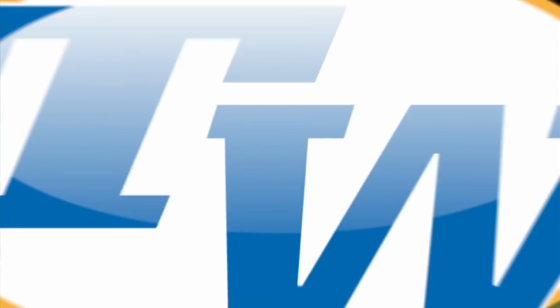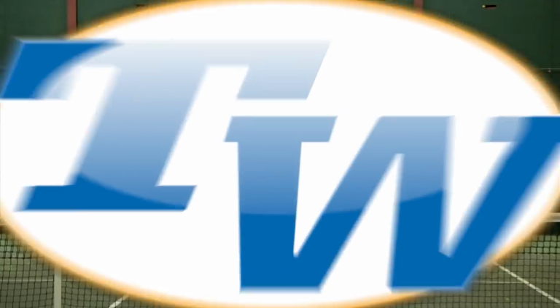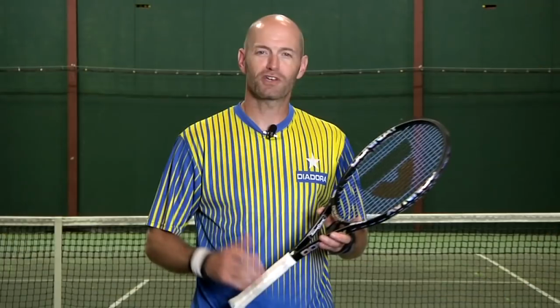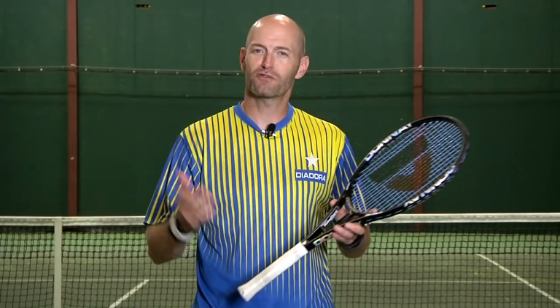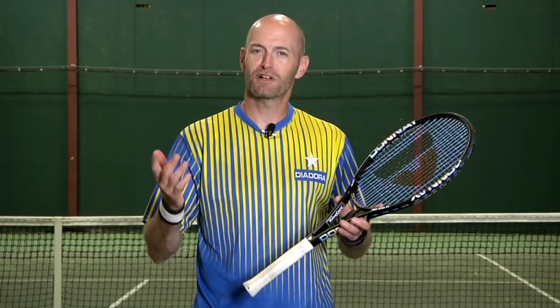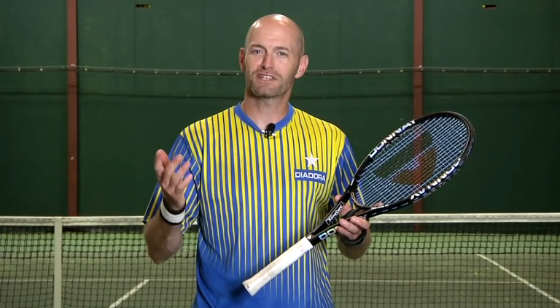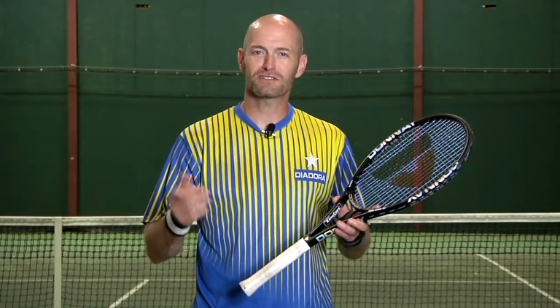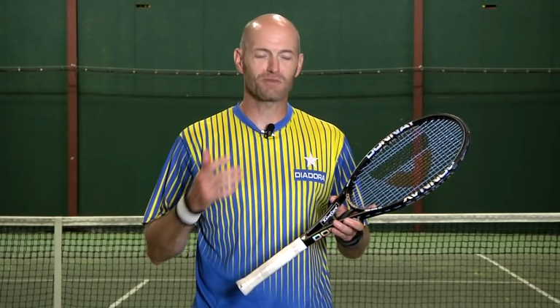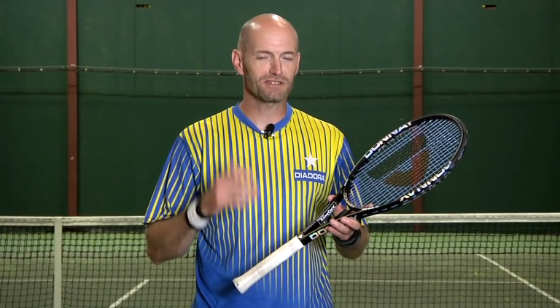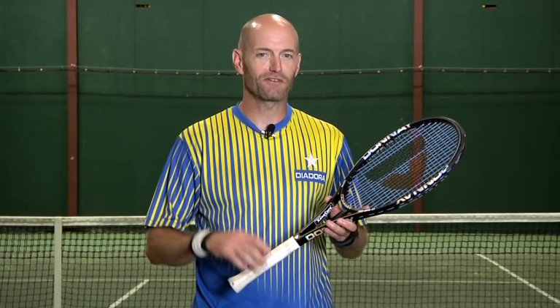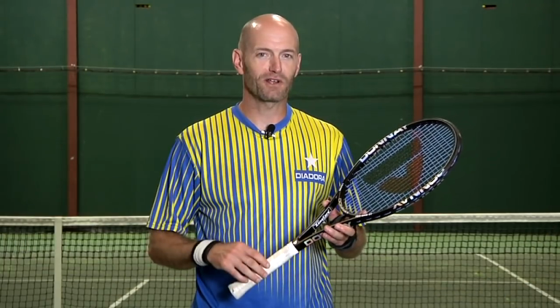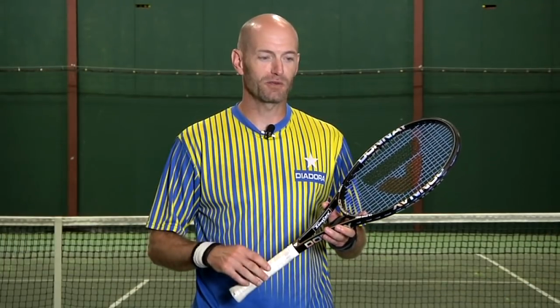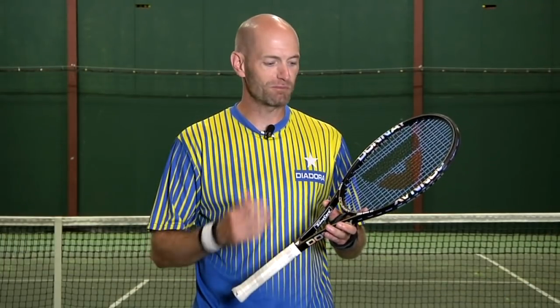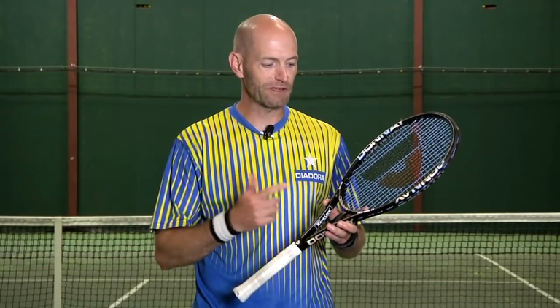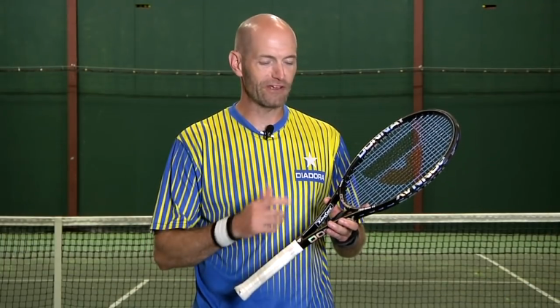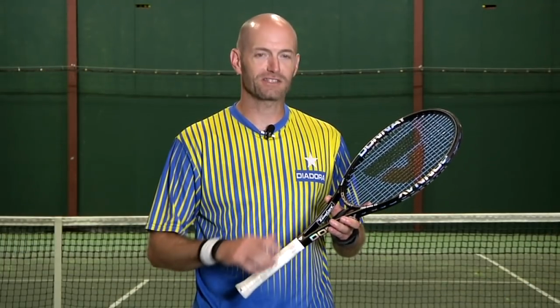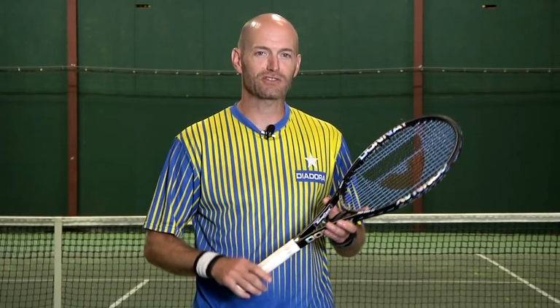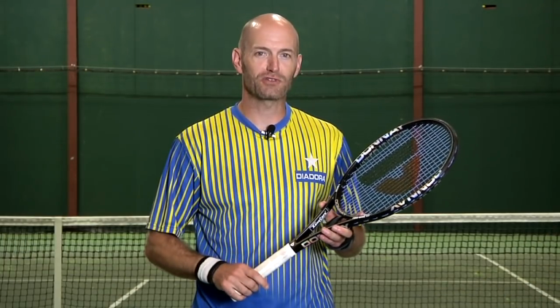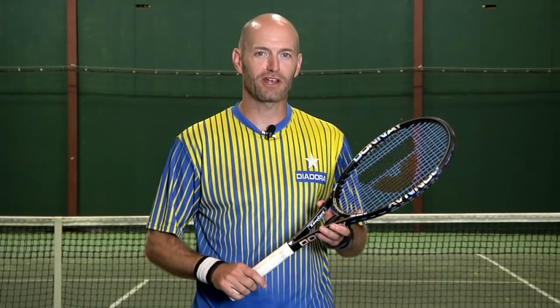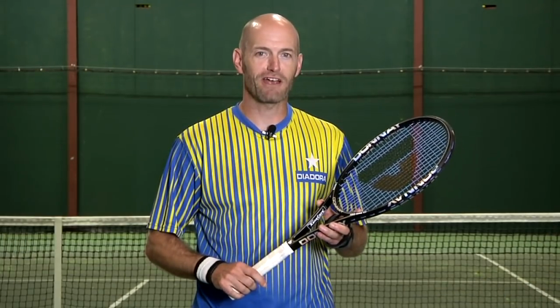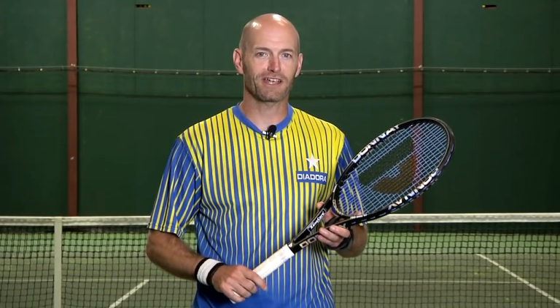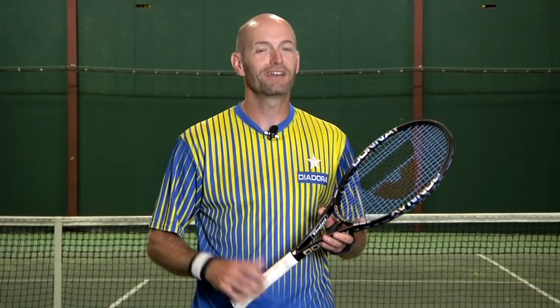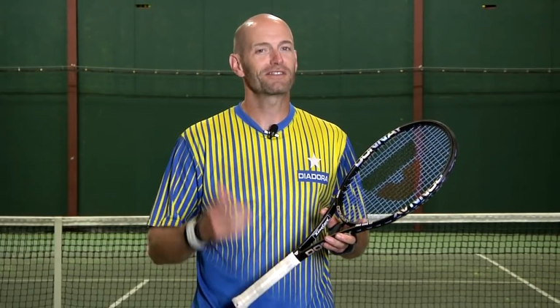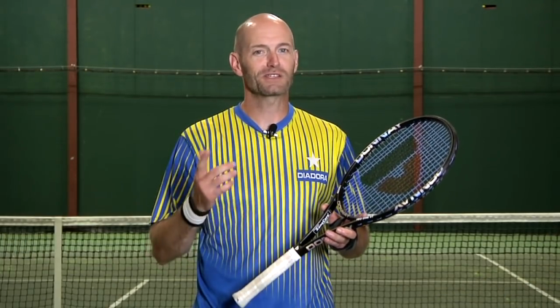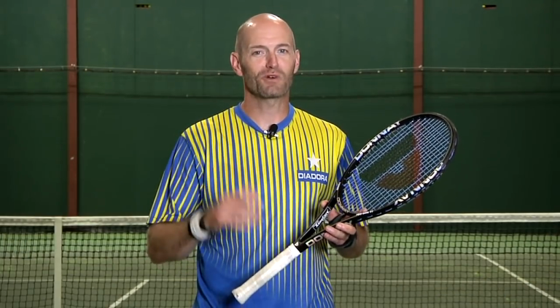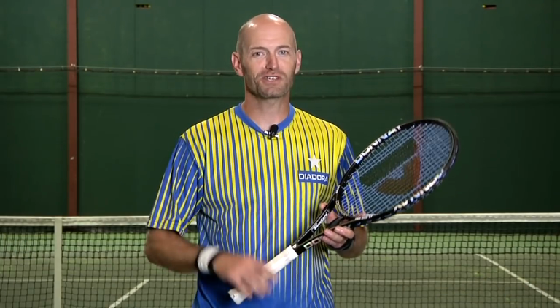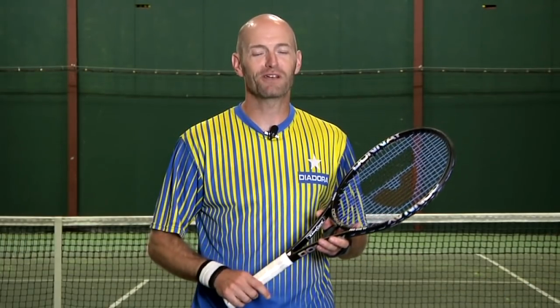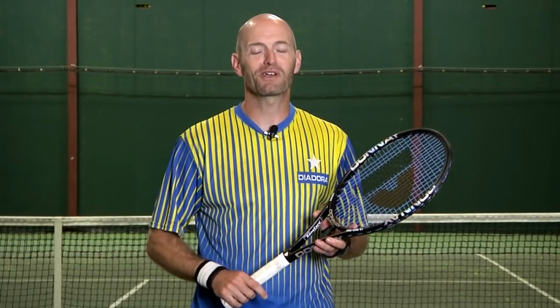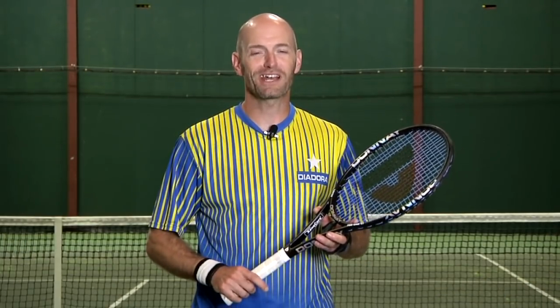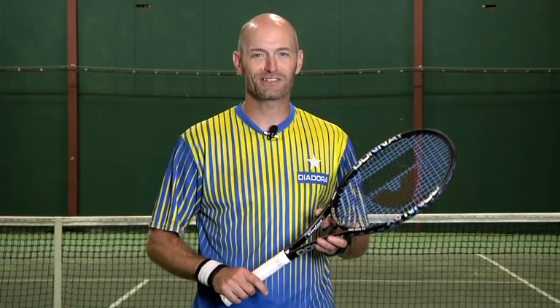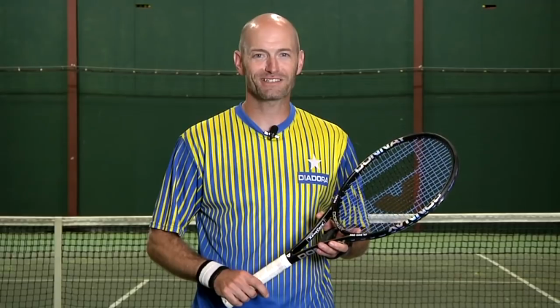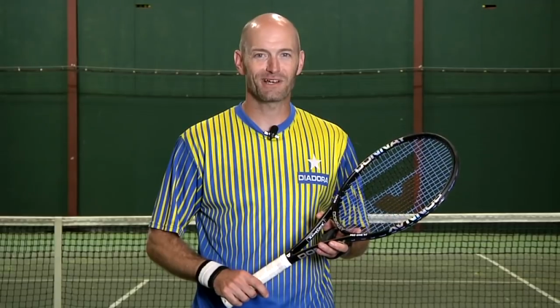As you heard from all our testers and myself included, we're big fans of this new Donne racket. Thanks for watching and we'll catch you next time.